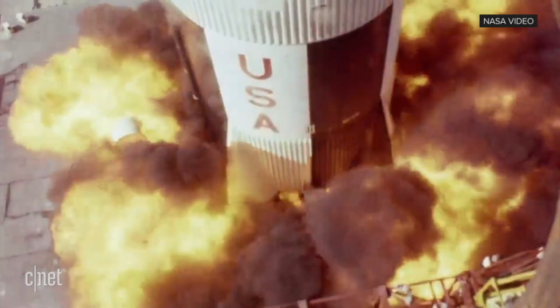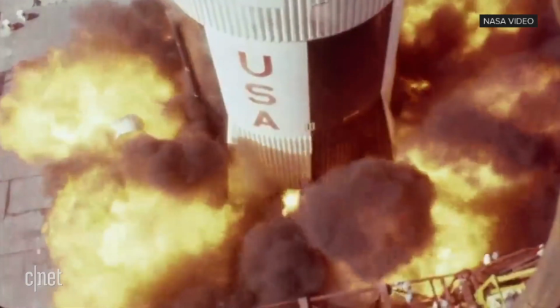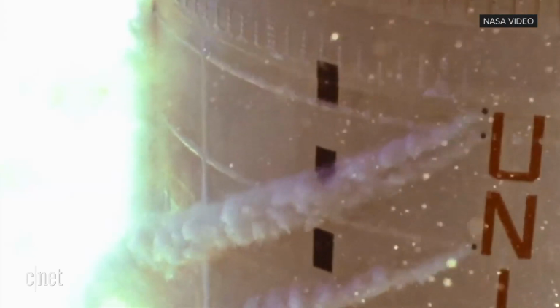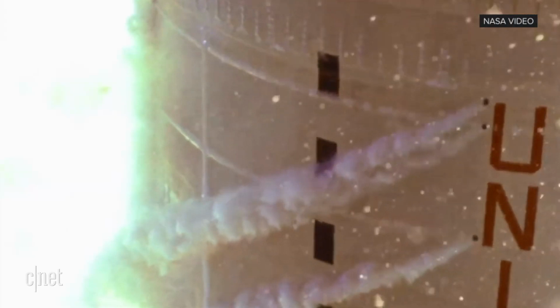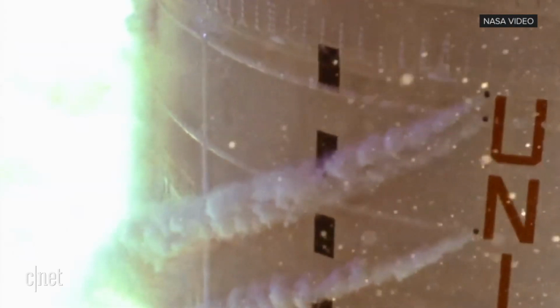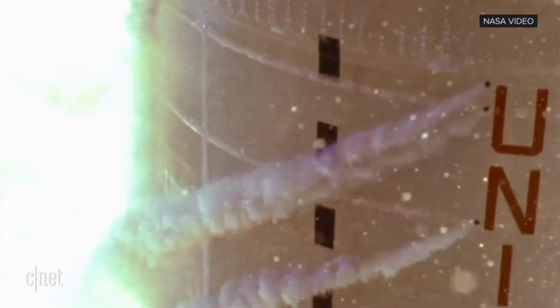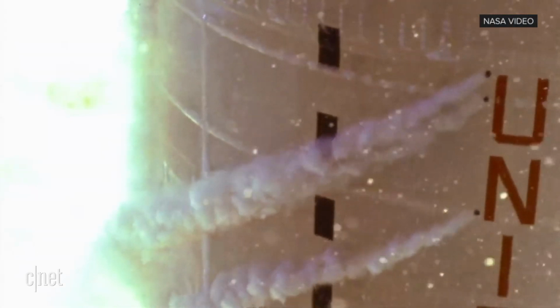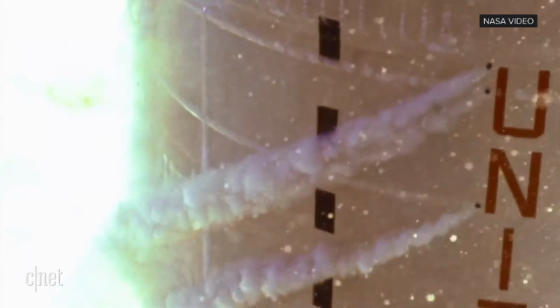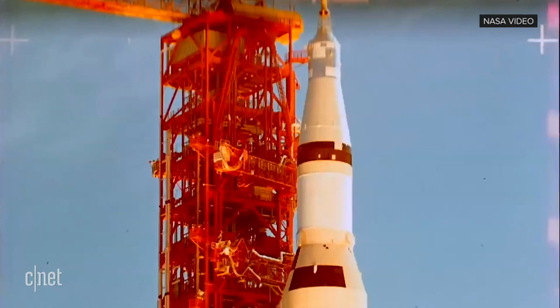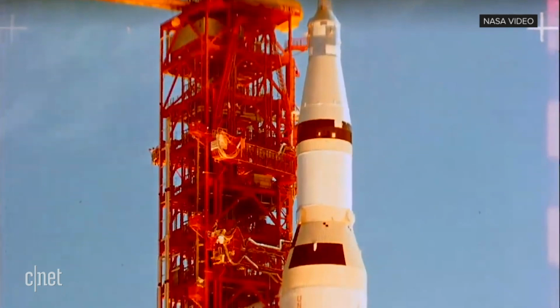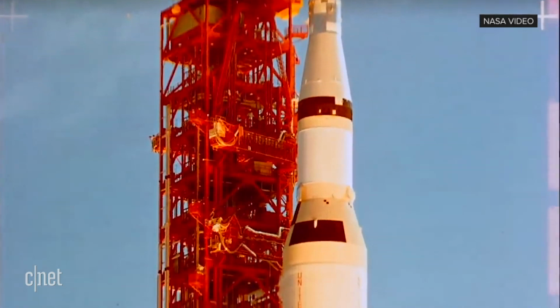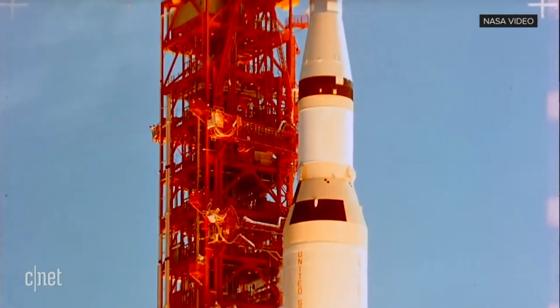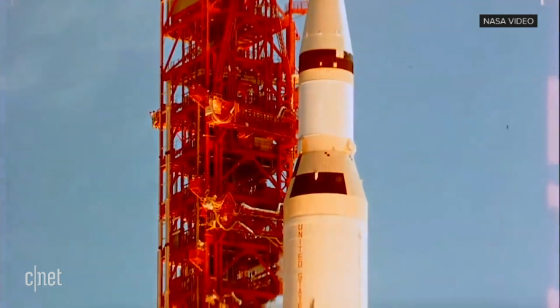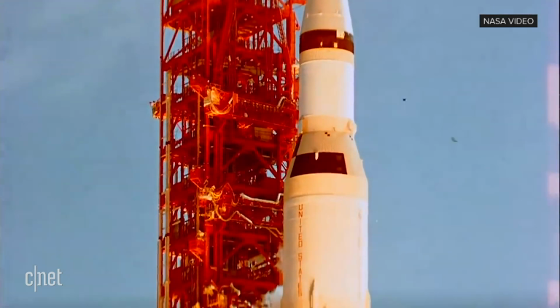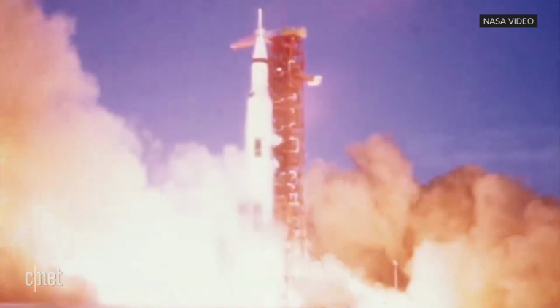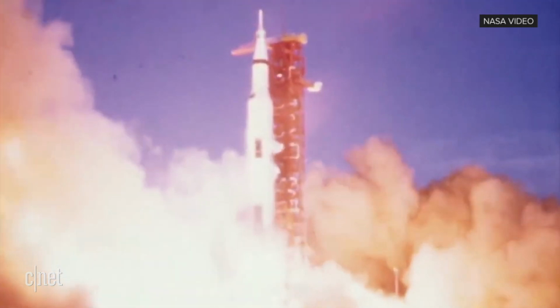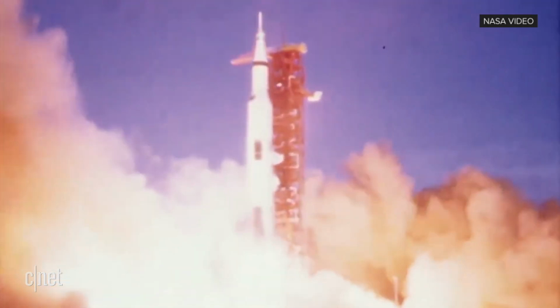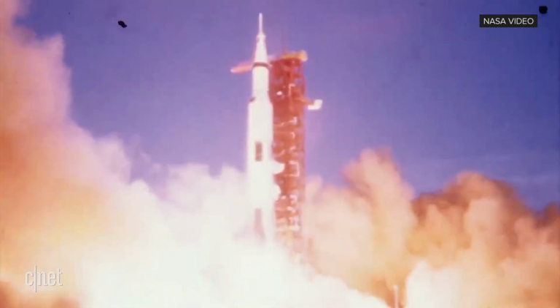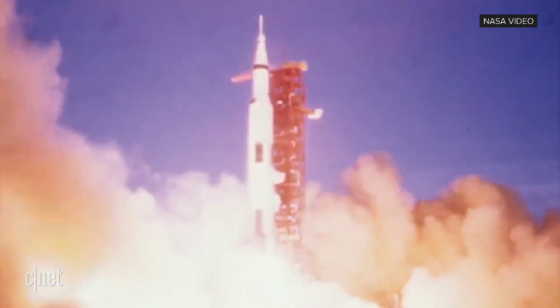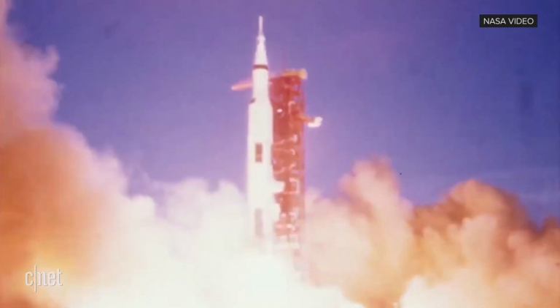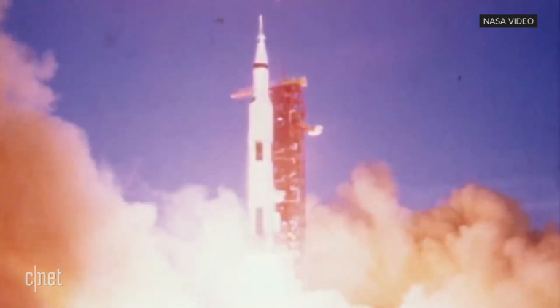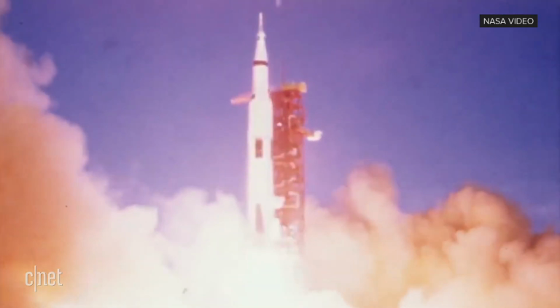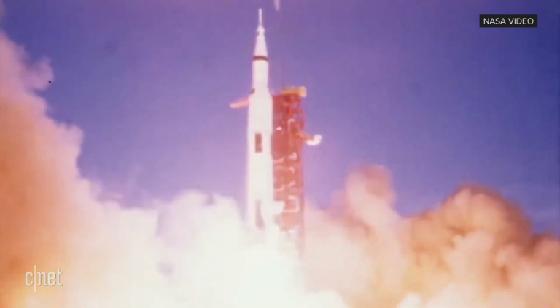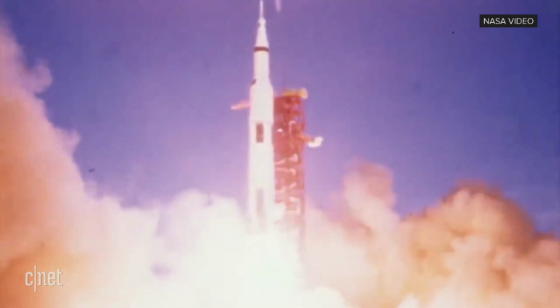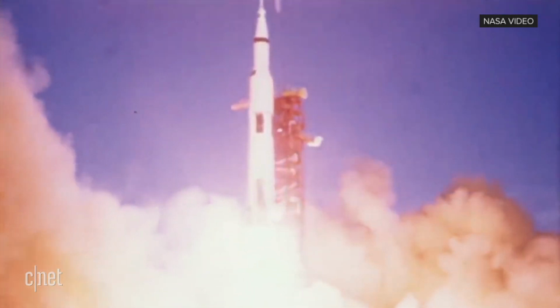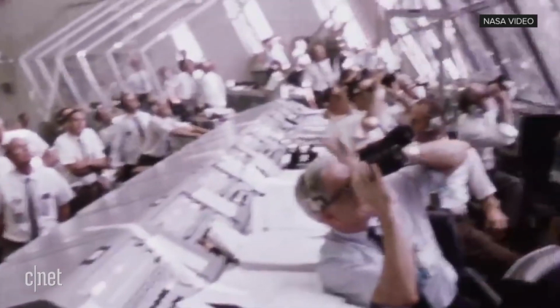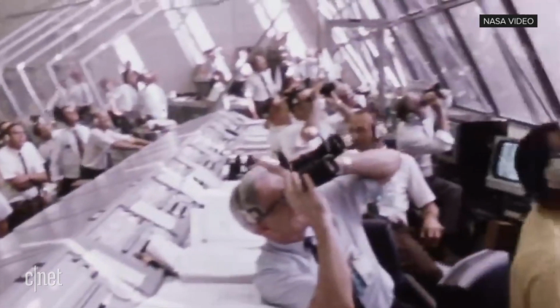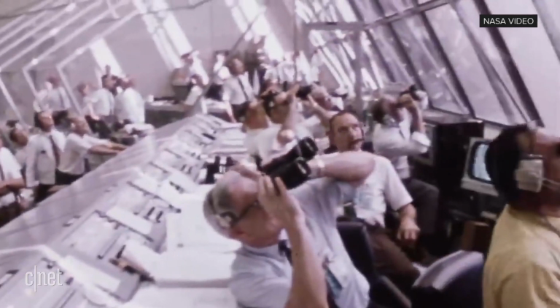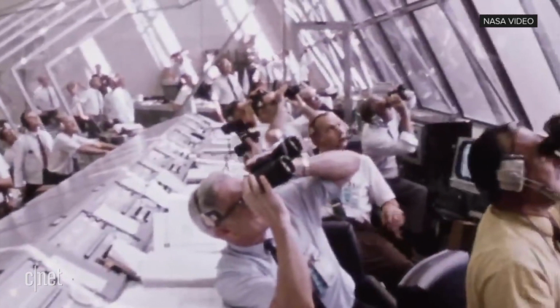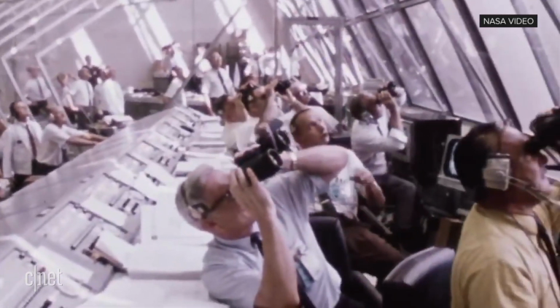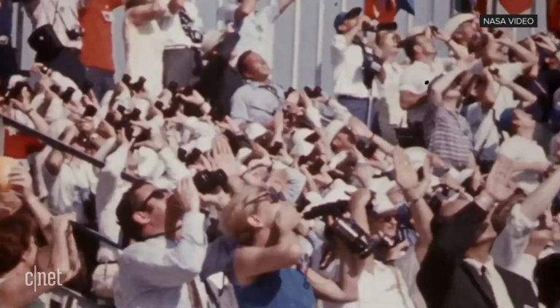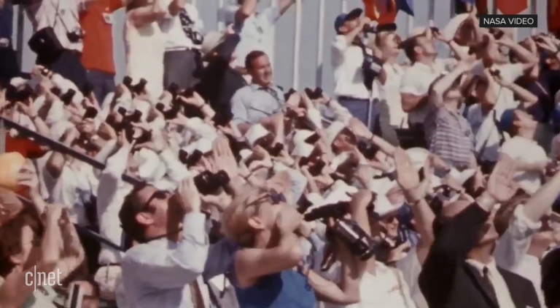All engines running. Liftoff. We have a liftoff, about 32 minutes past the hour. Liftoff on Apollo 11.